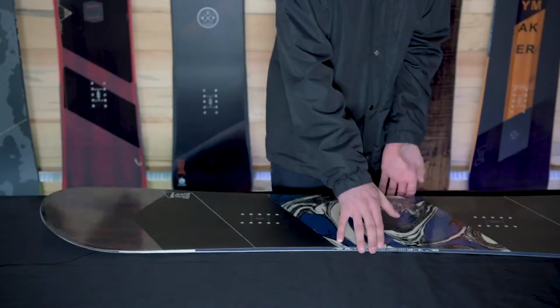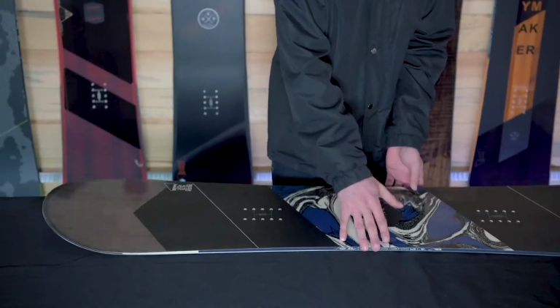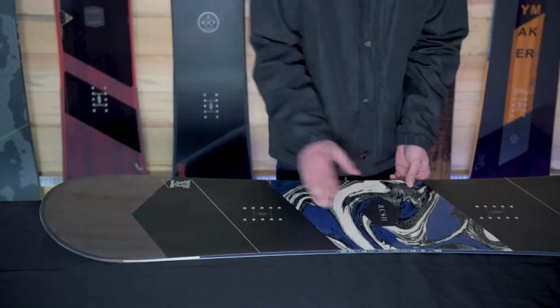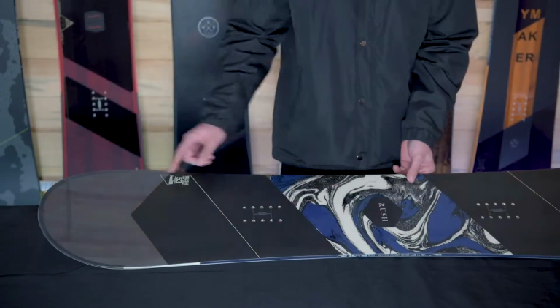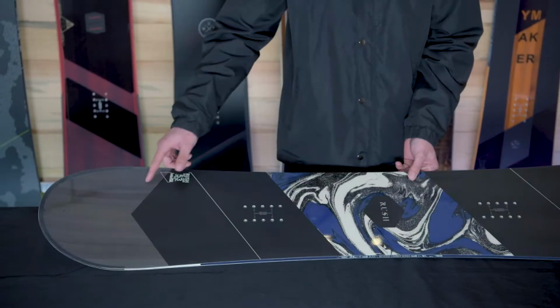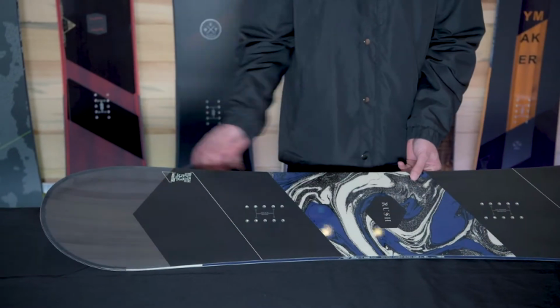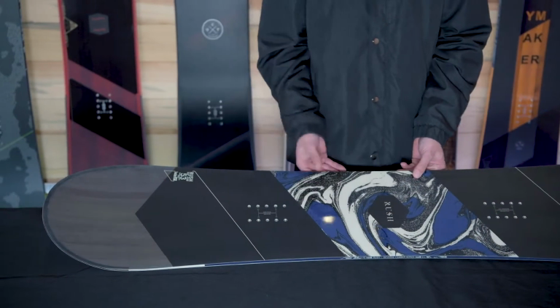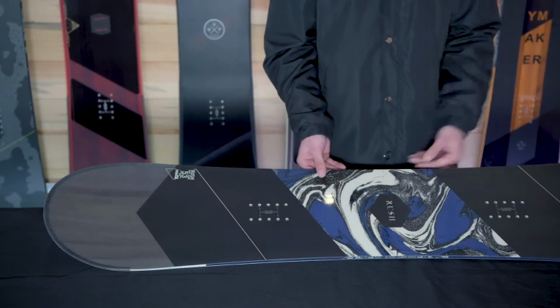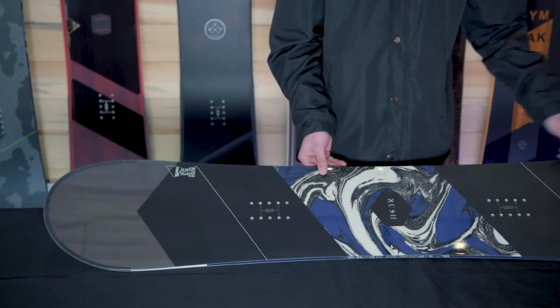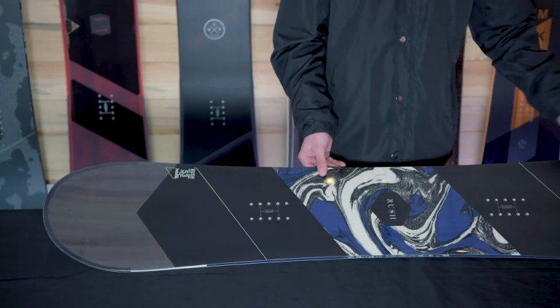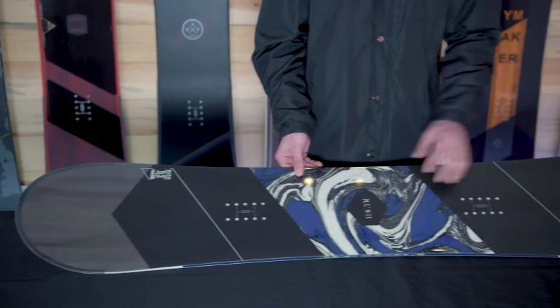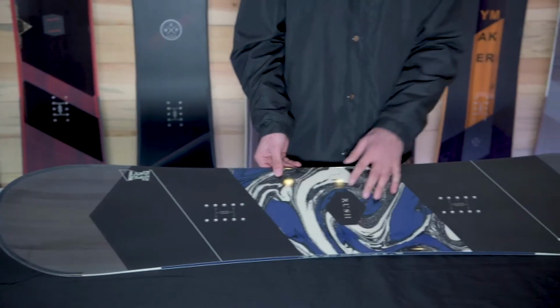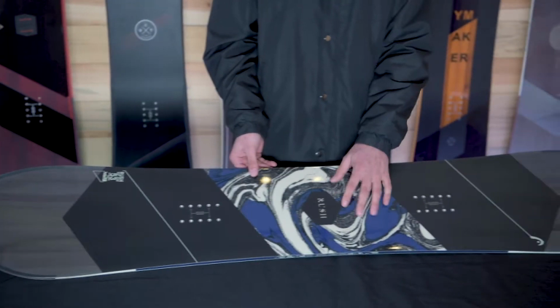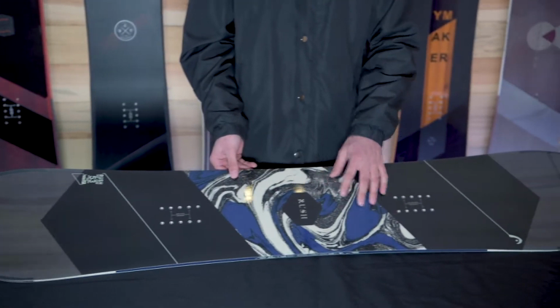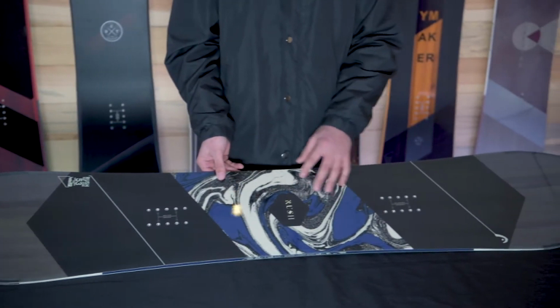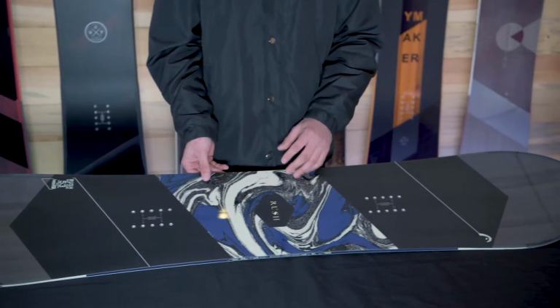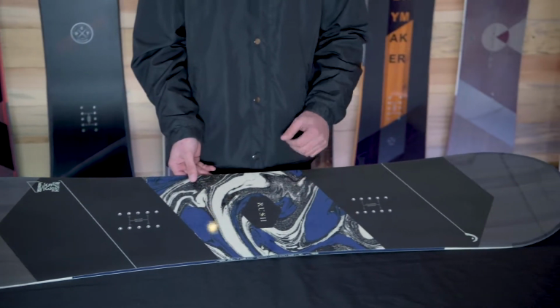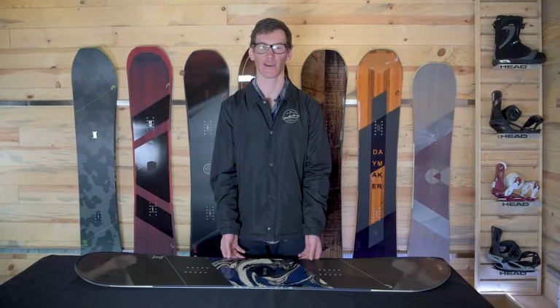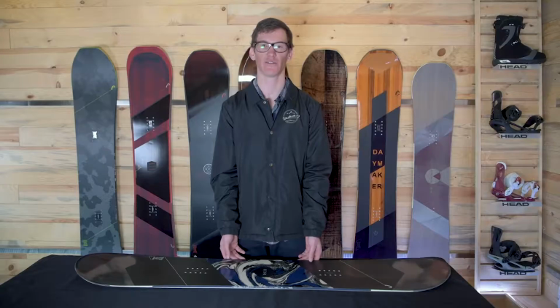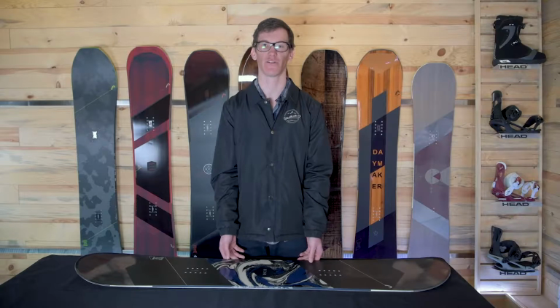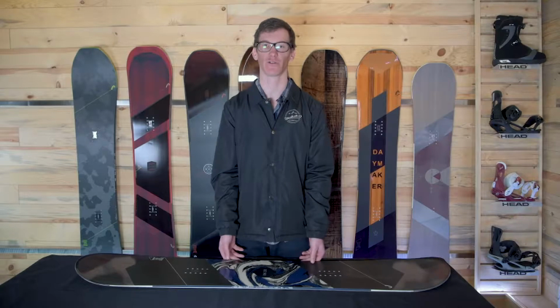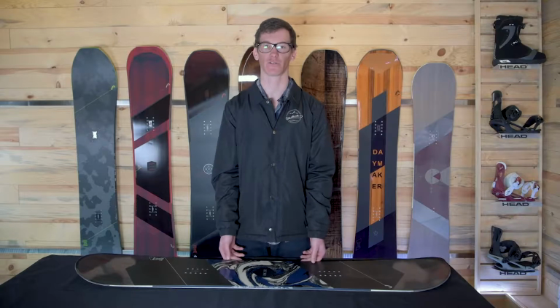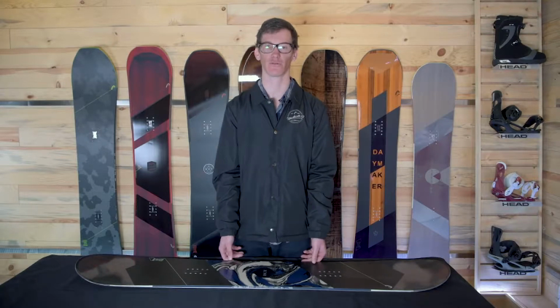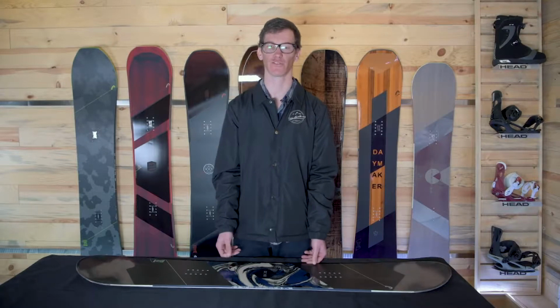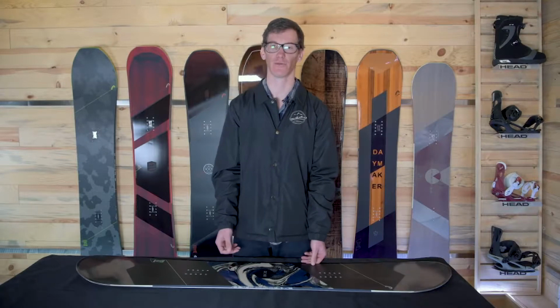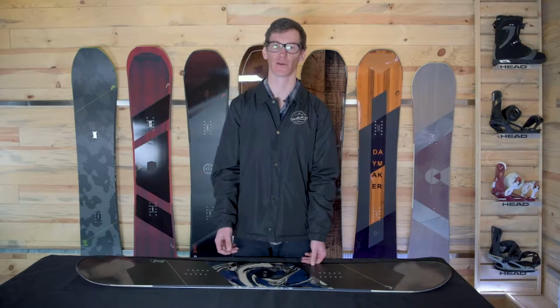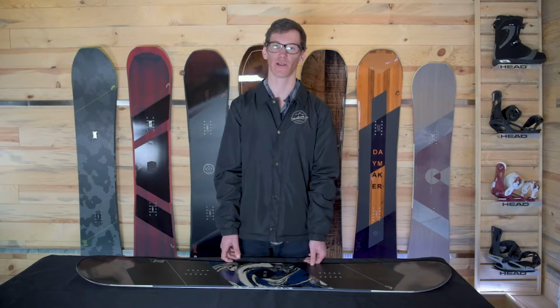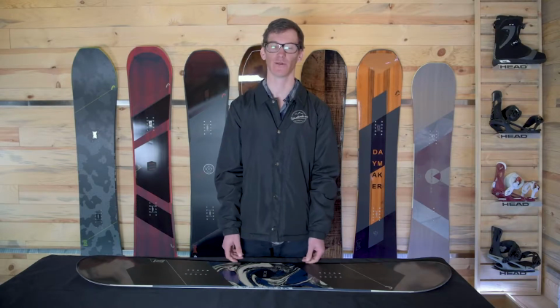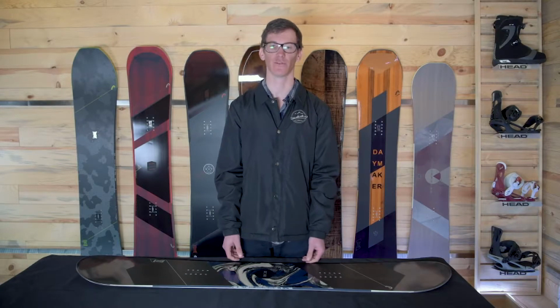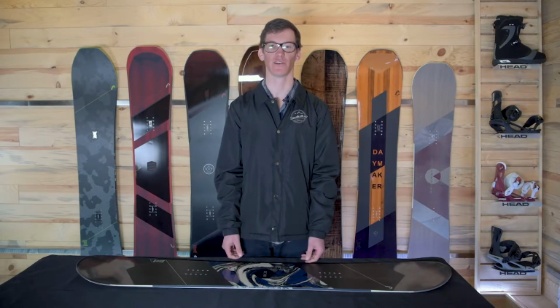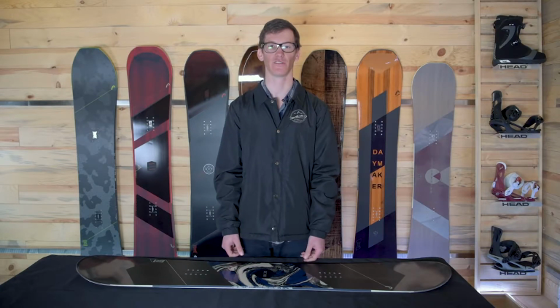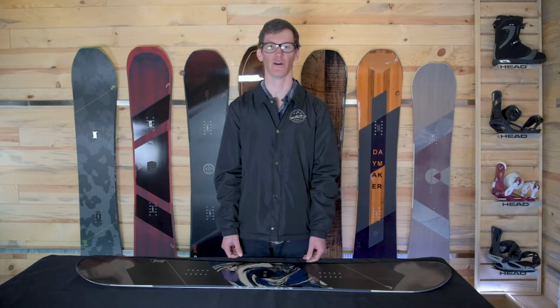I really like the graphic on it. You can see the wood cores on the tip and tail and I really like the blue pattern in the middle. Head on down to your local snowboard shop and pick one up and we'll see you on the snow.